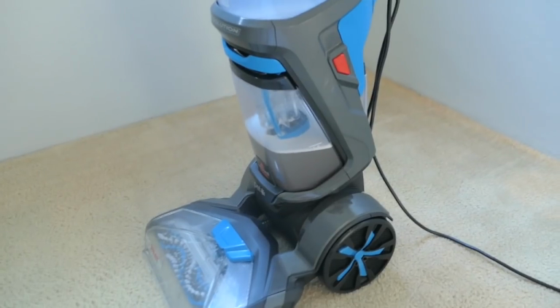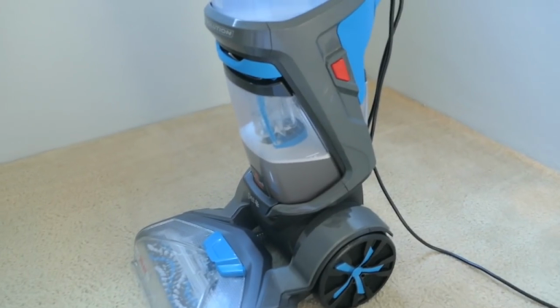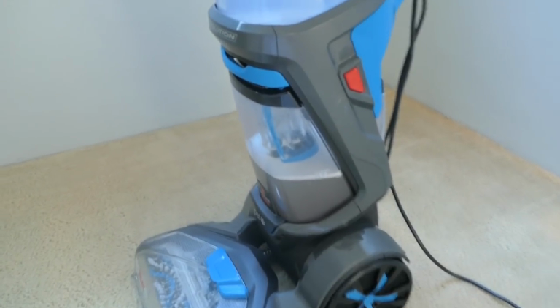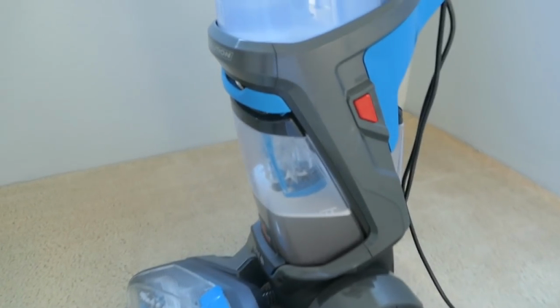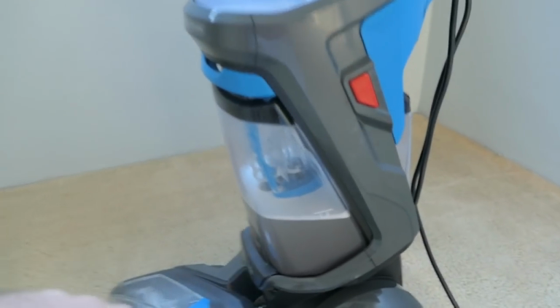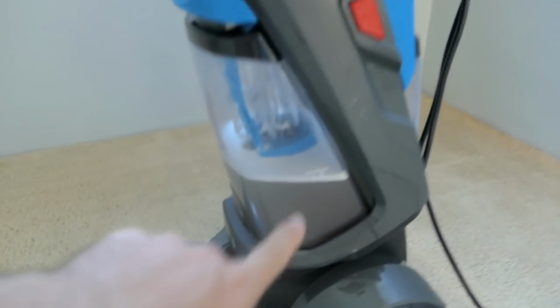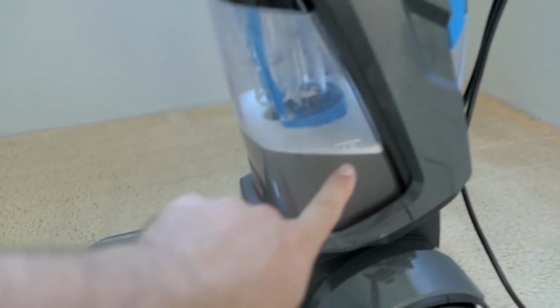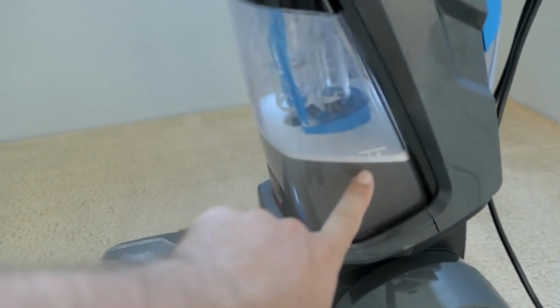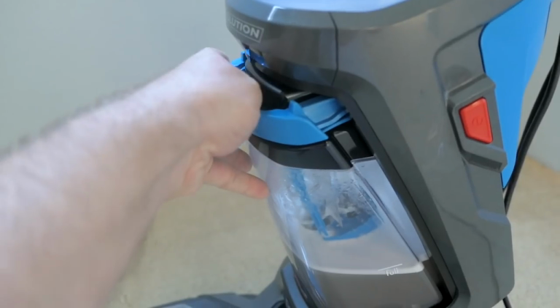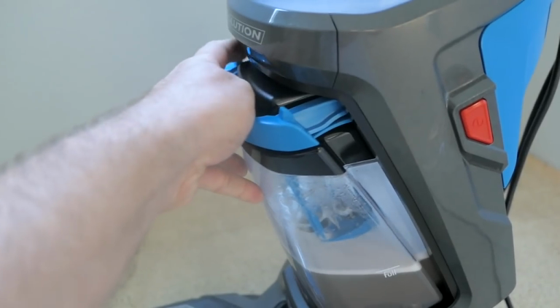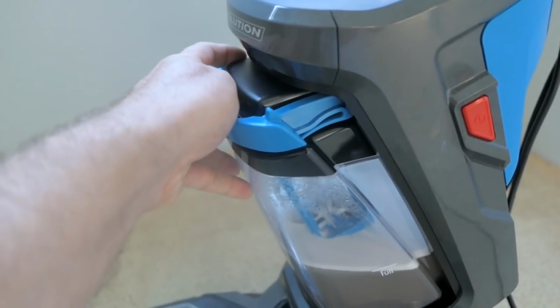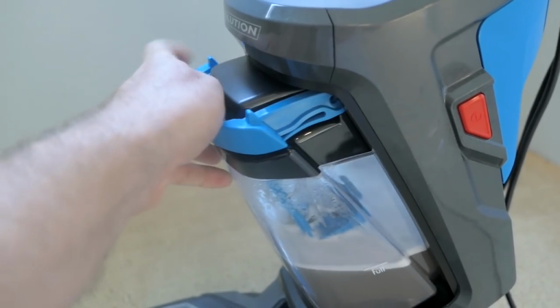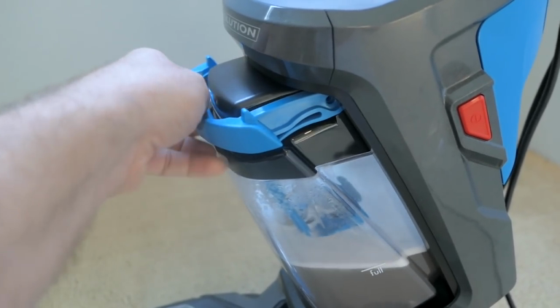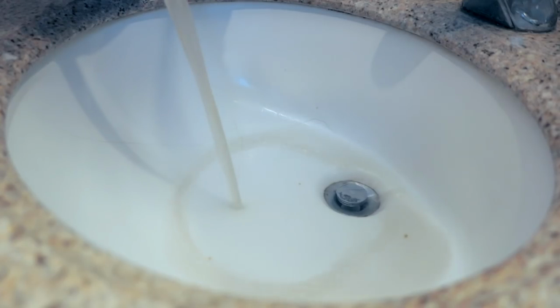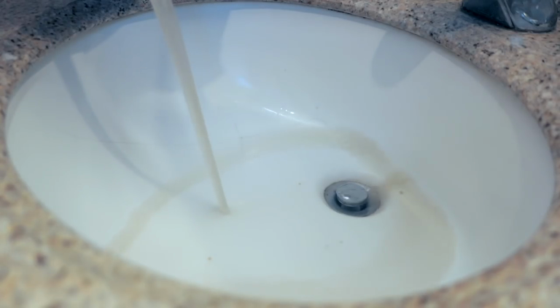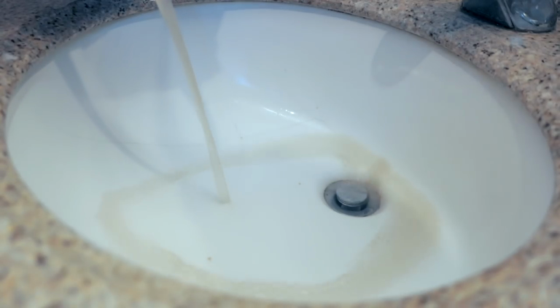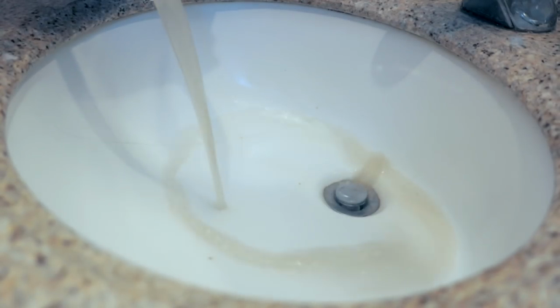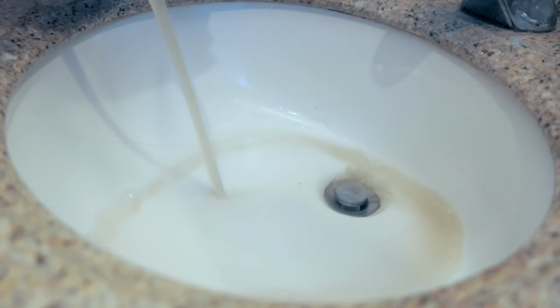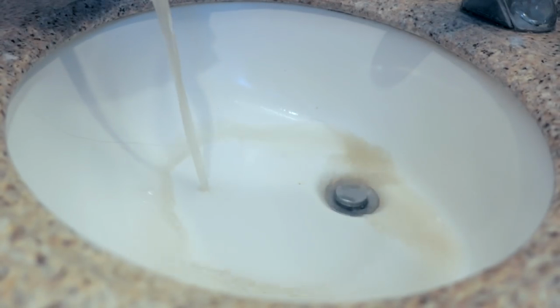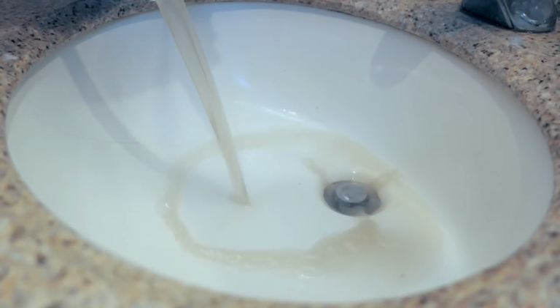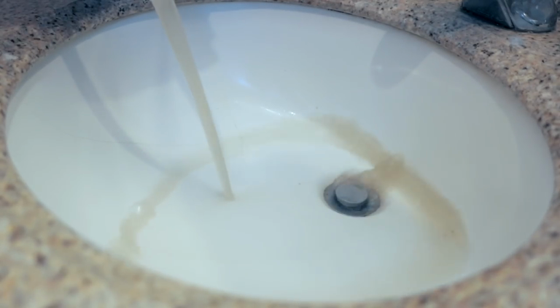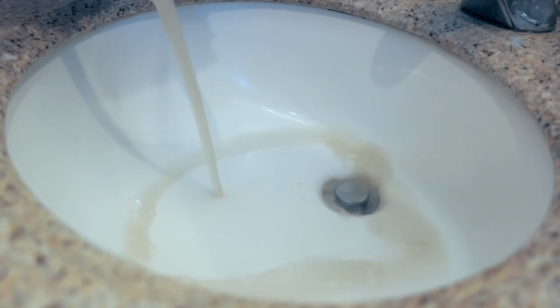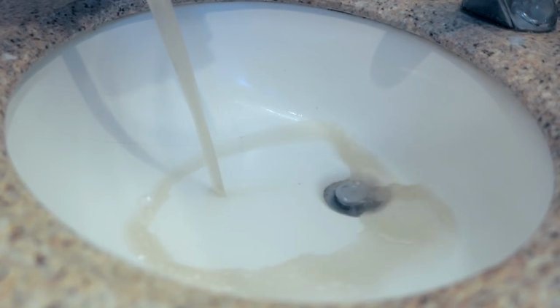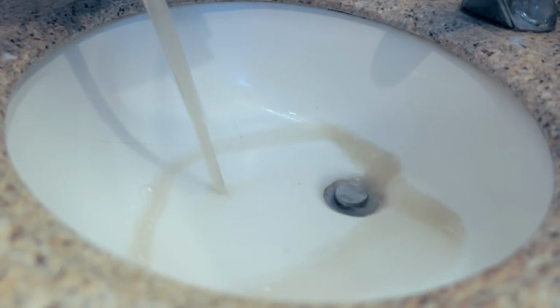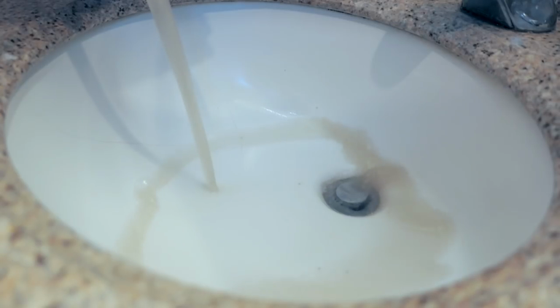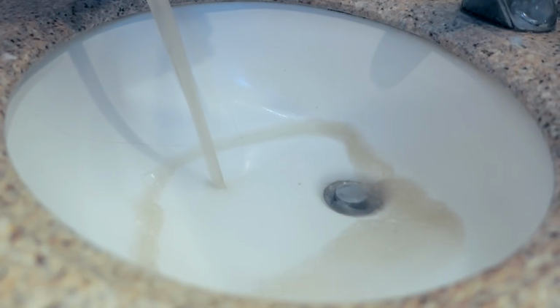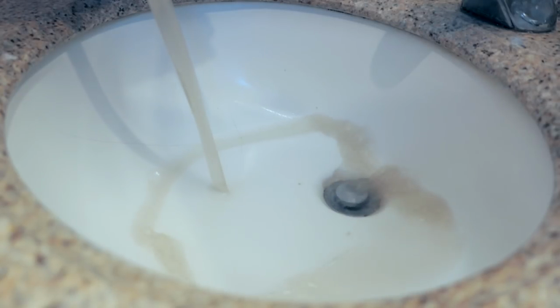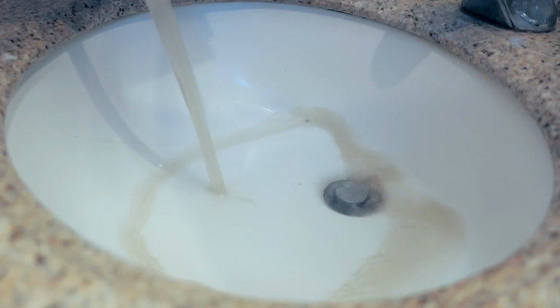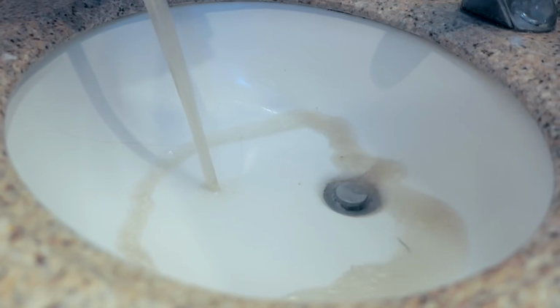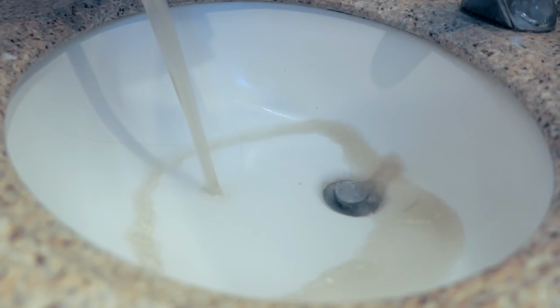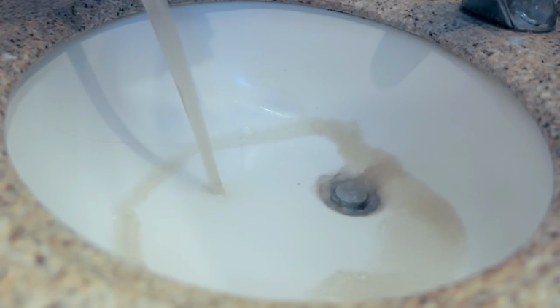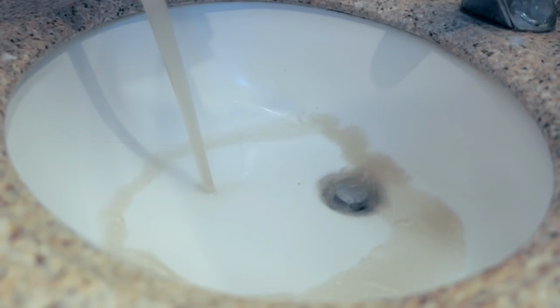It looks like the dirty water bucket is getting full. You can see it's not crazy dirty, but it's definitely dirty.